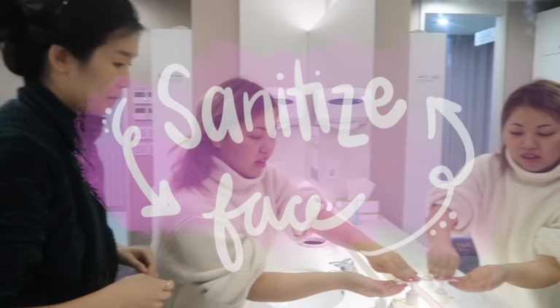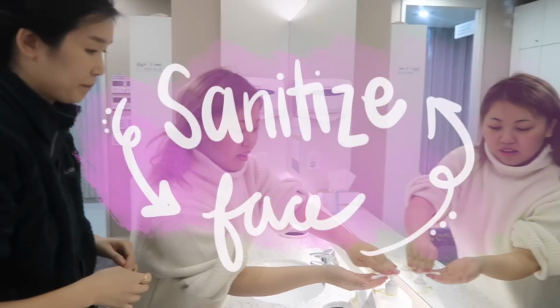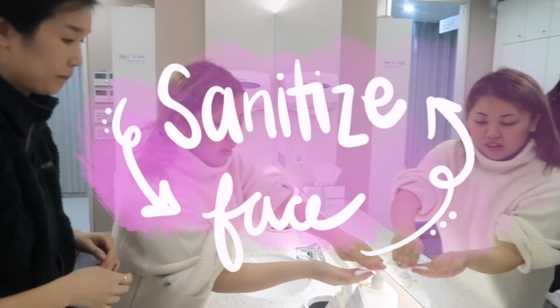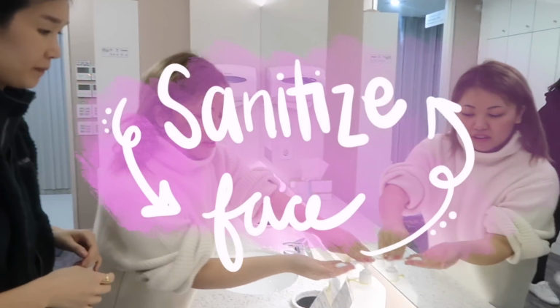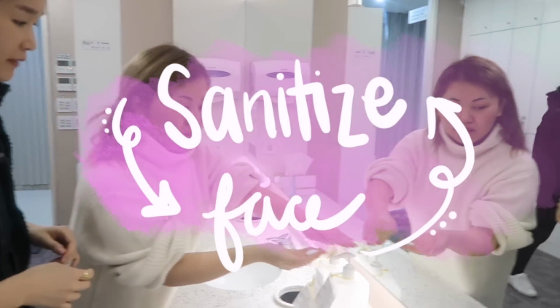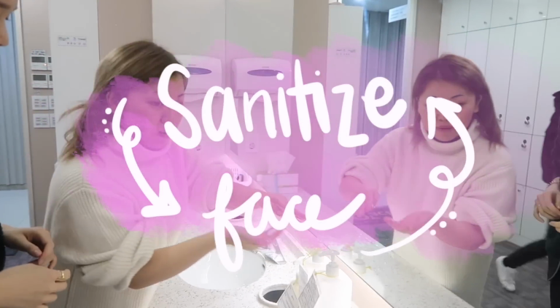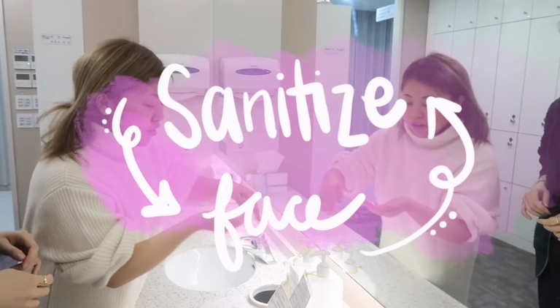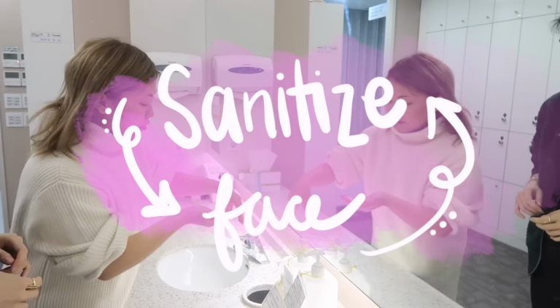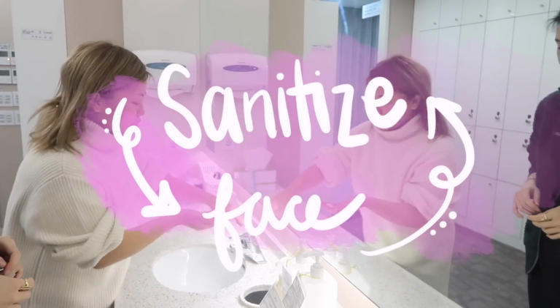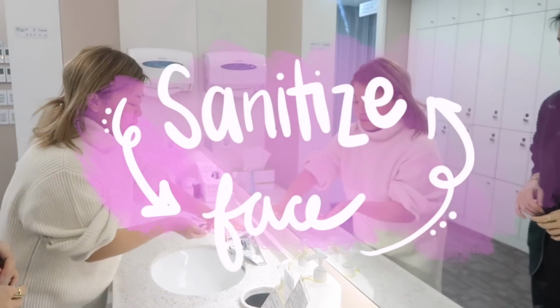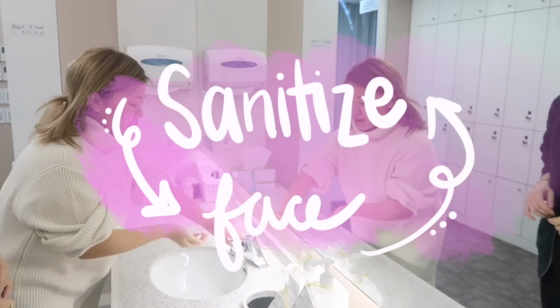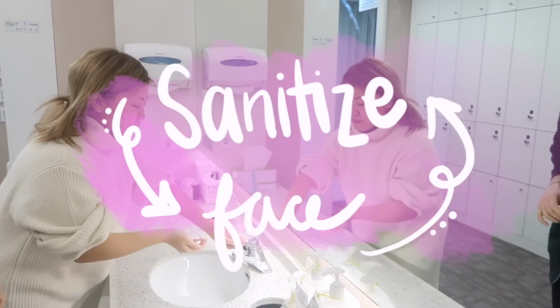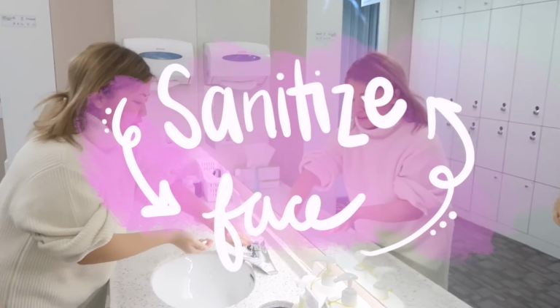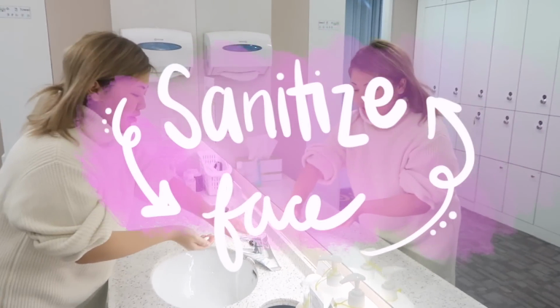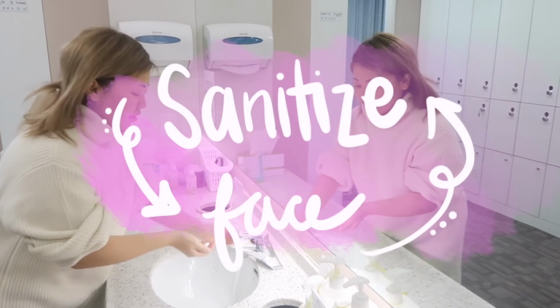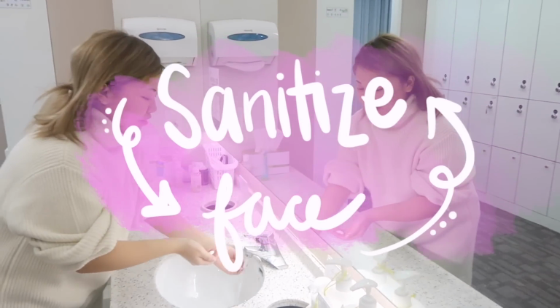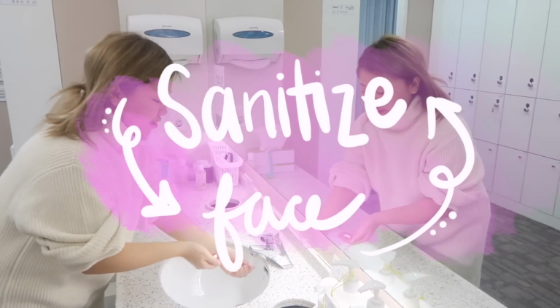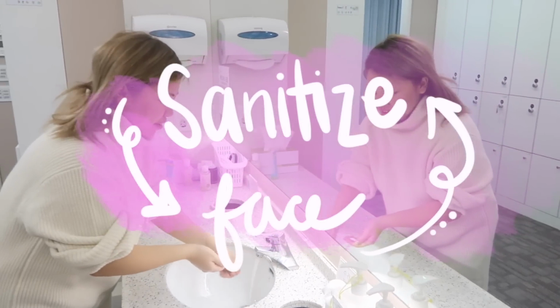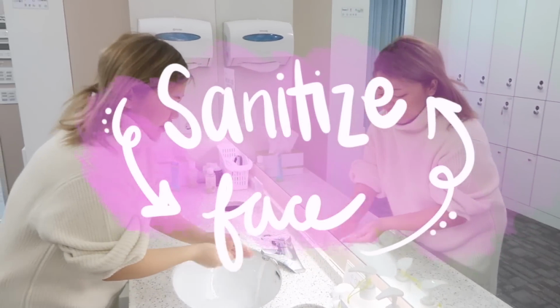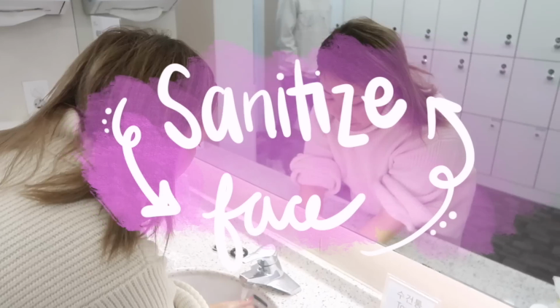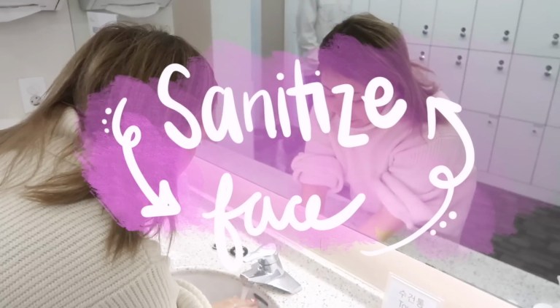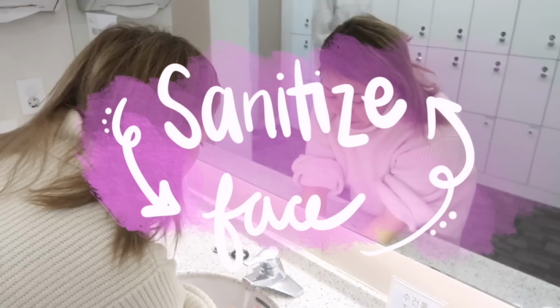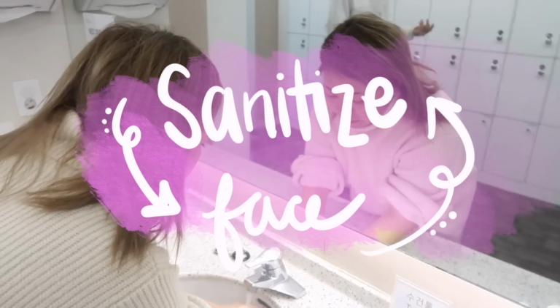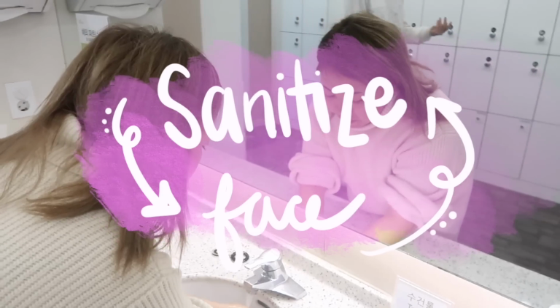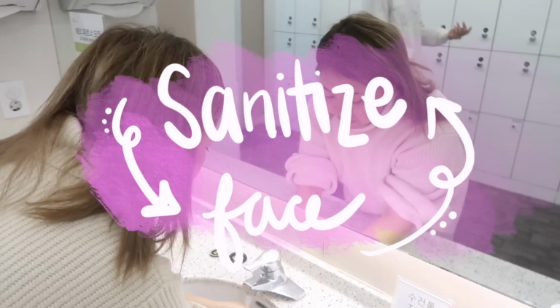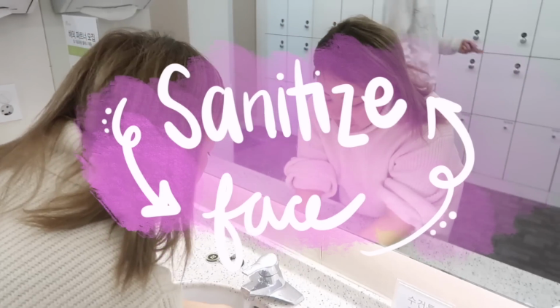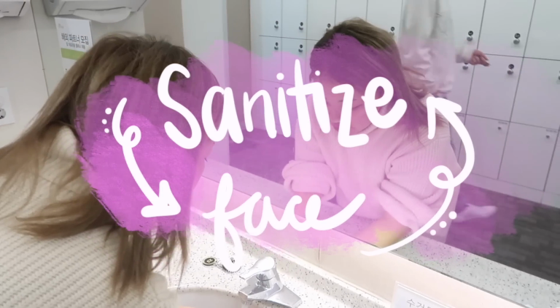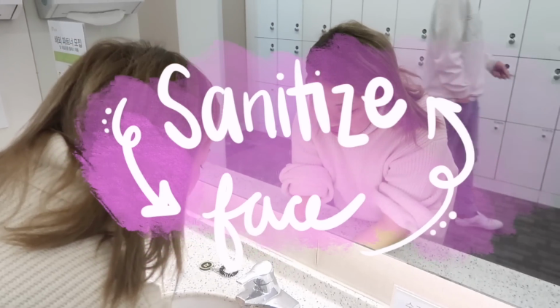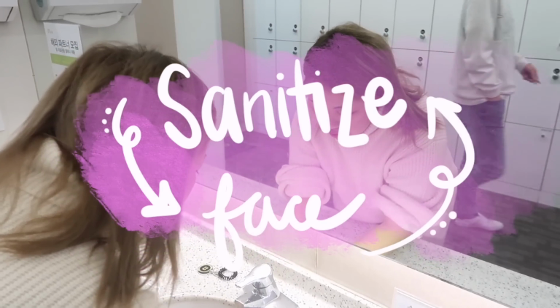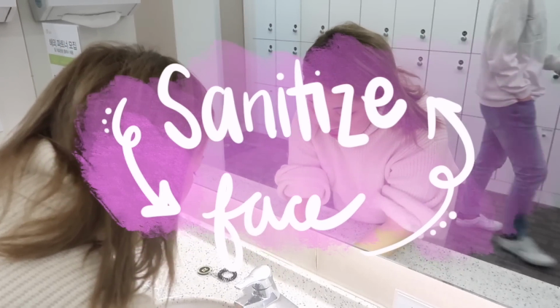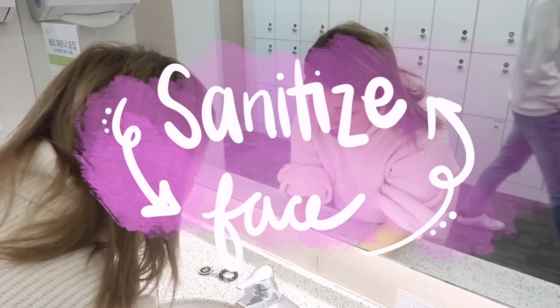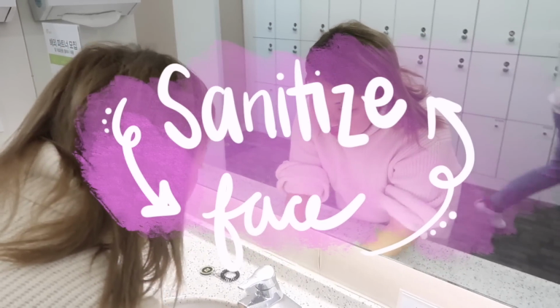Here we go. First, we have to wash our faces clean — no makeup, nothing, just bare skin.